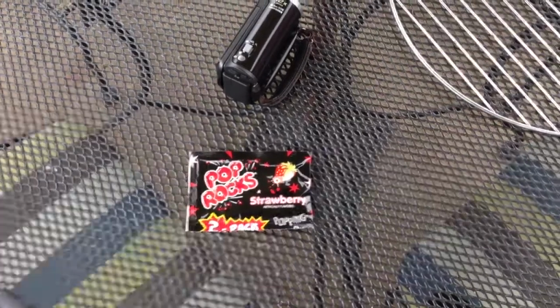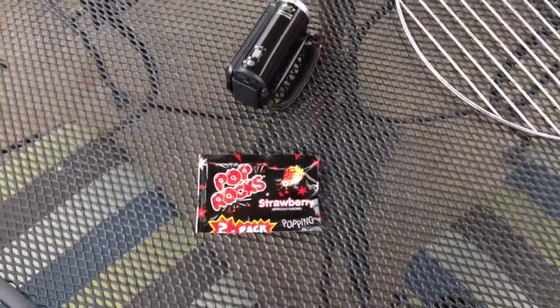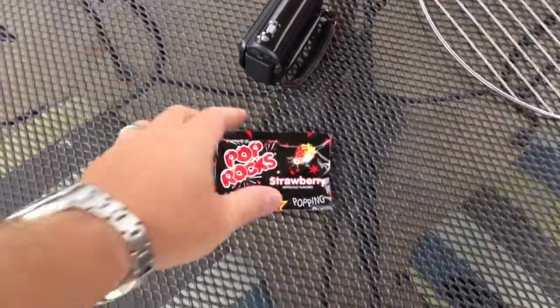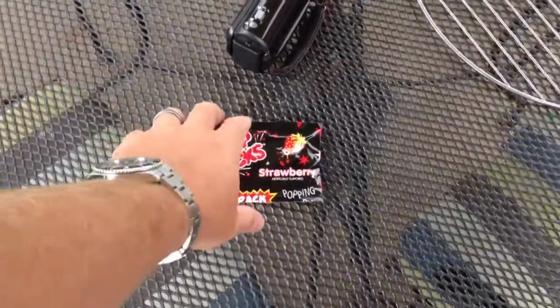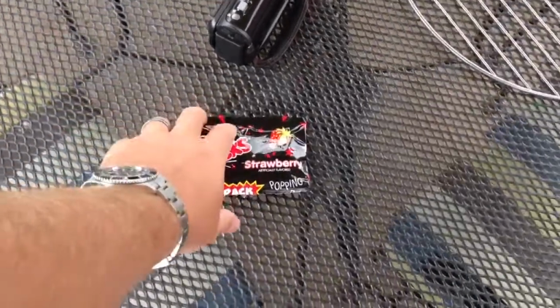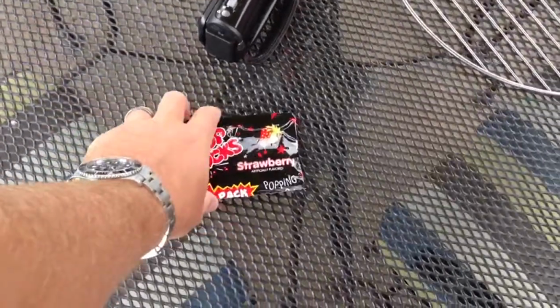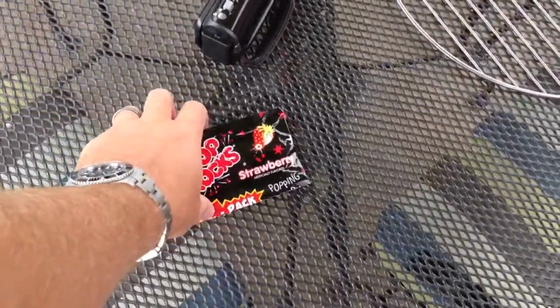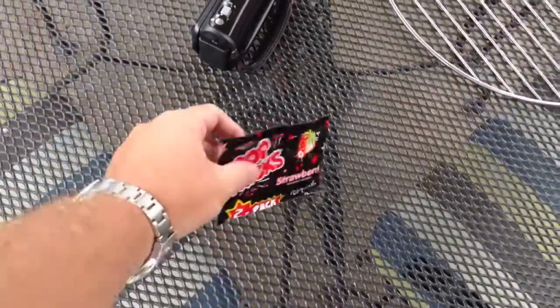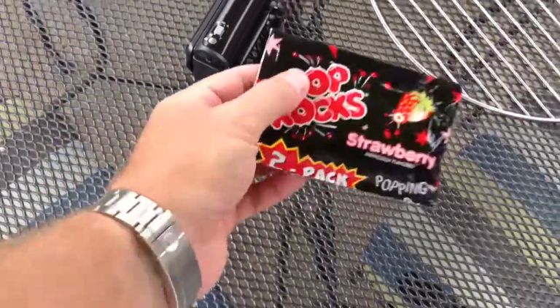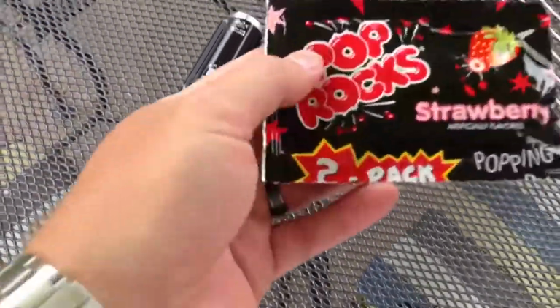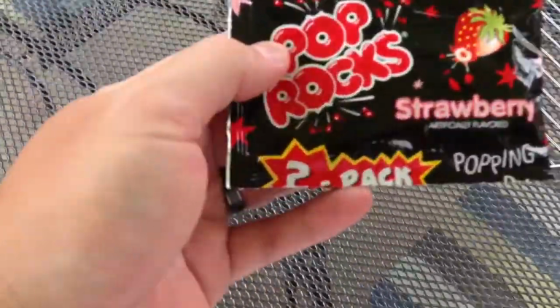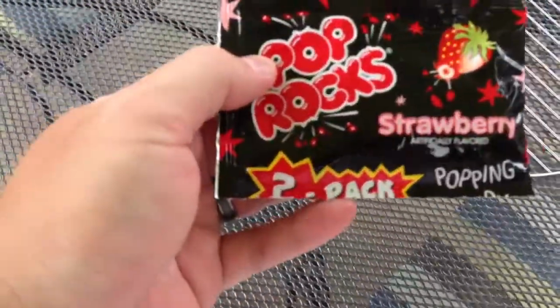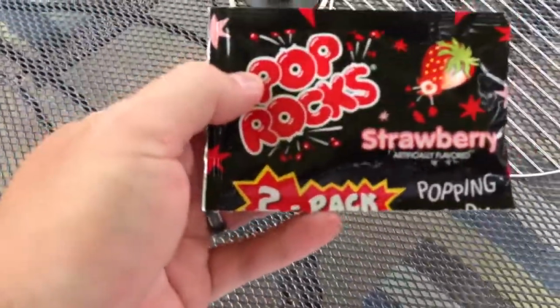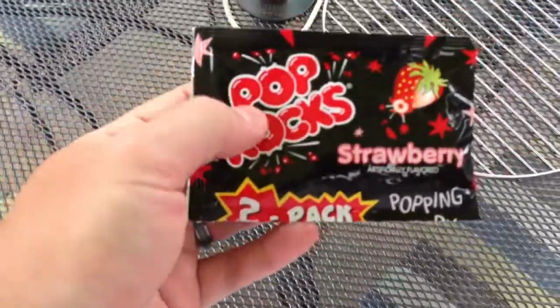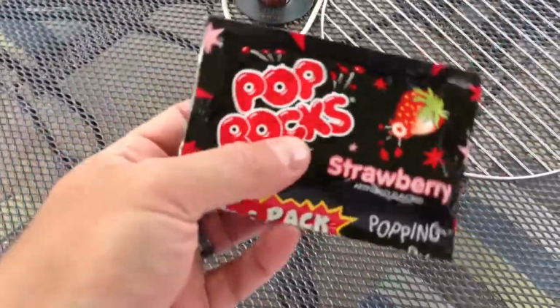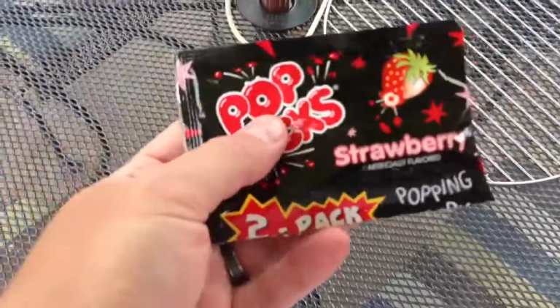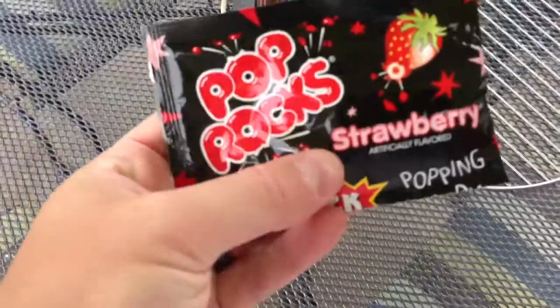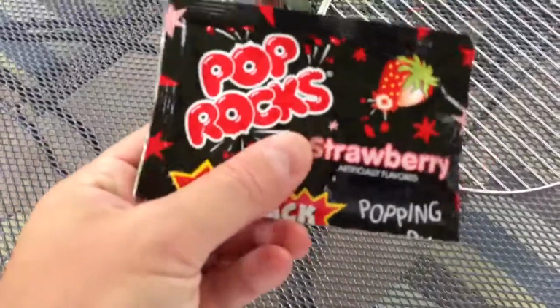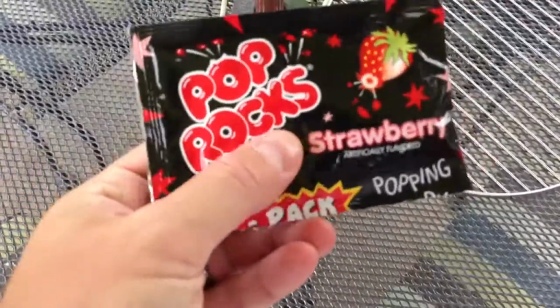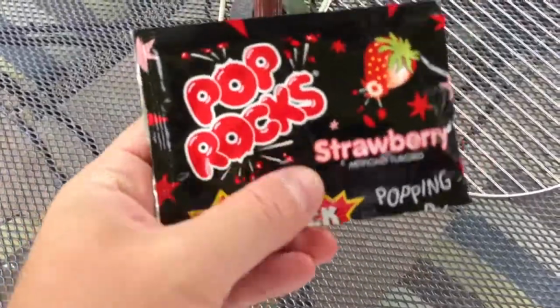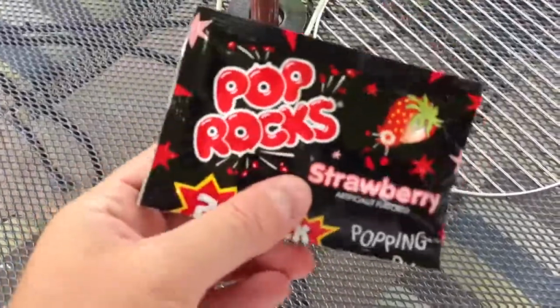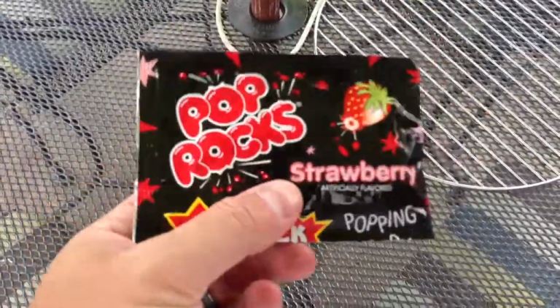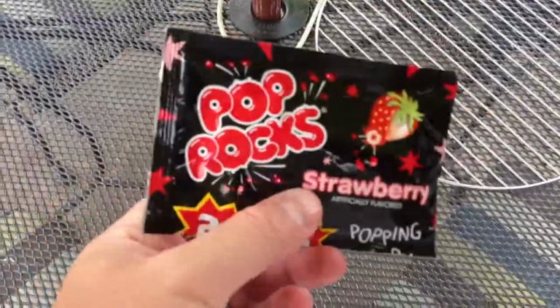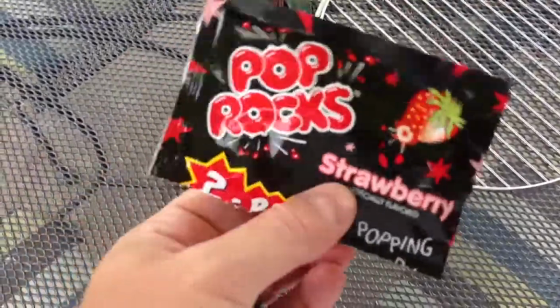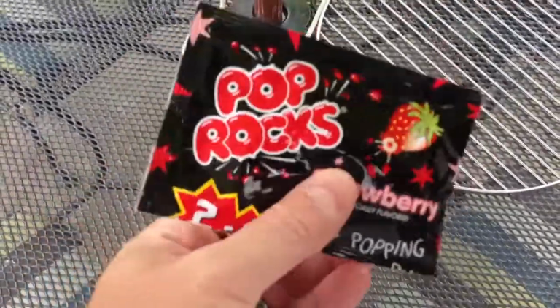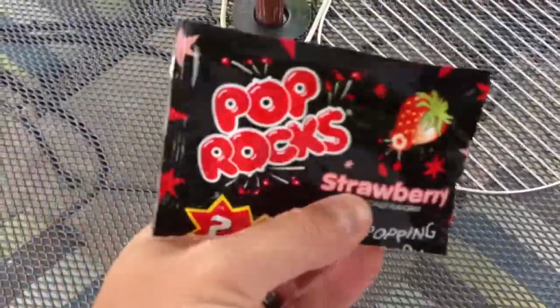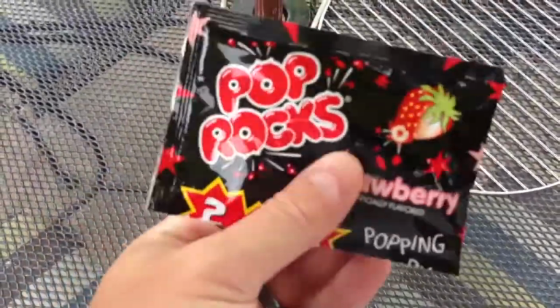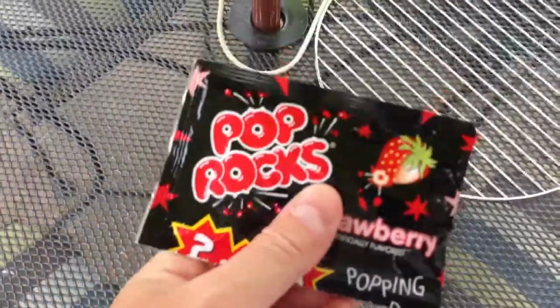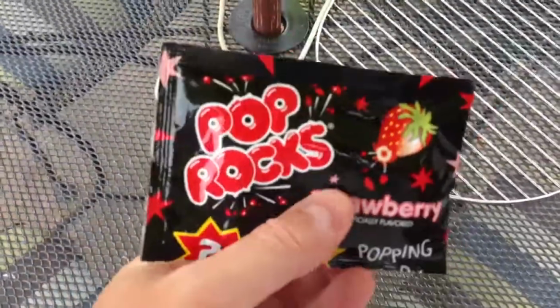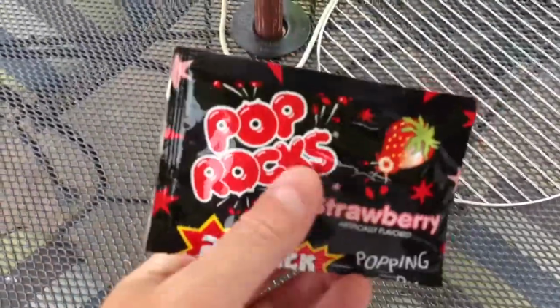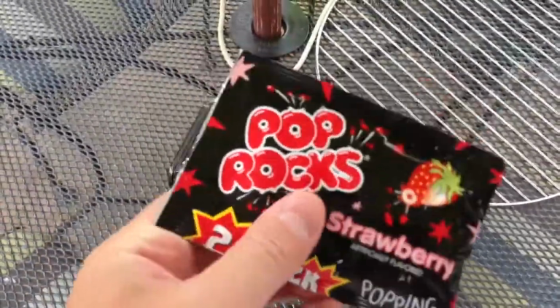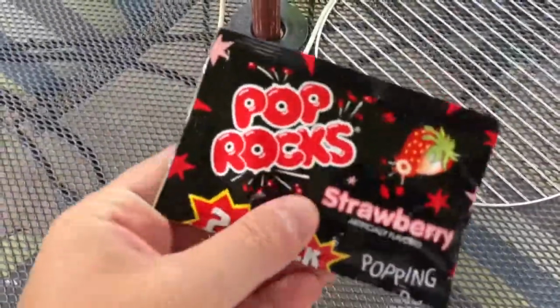Hey everyone, iRxGuy here. Wanted to do a video review of Pop Rocks. Now if you've never had Pop Rocks, they're a candy — you put them in your mouth and they pop.